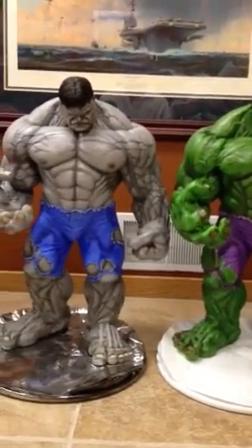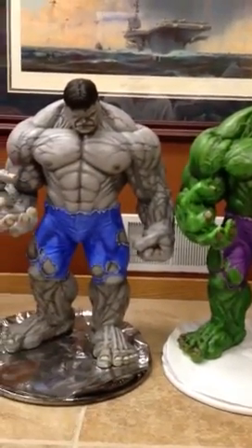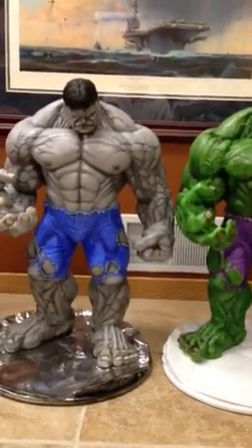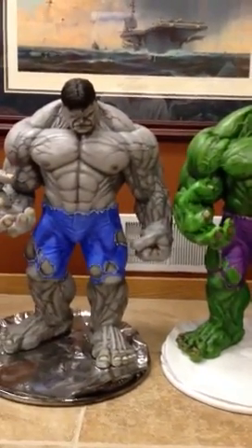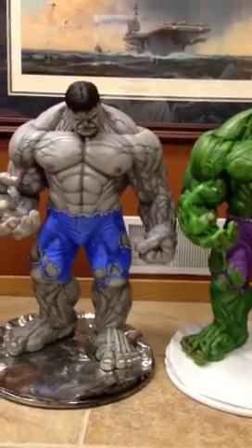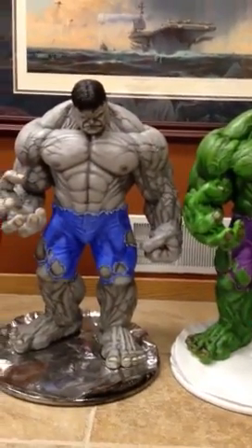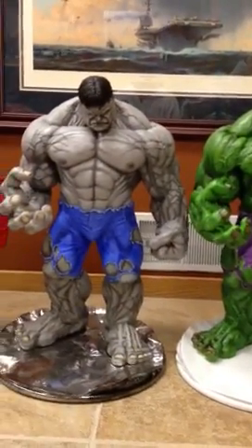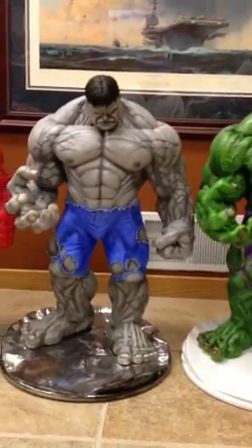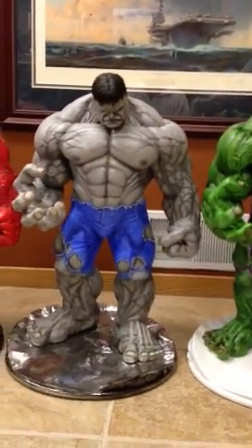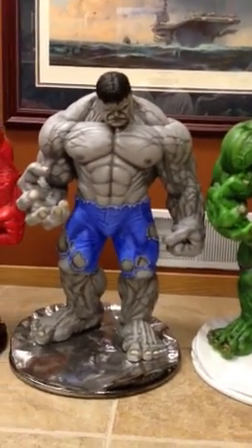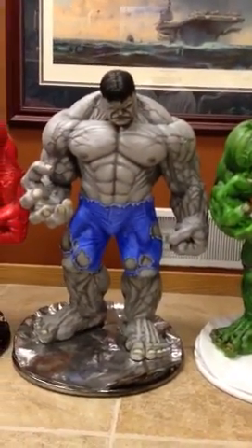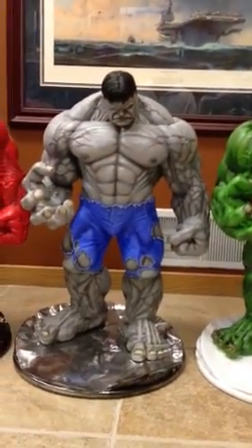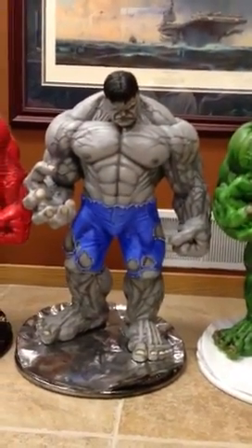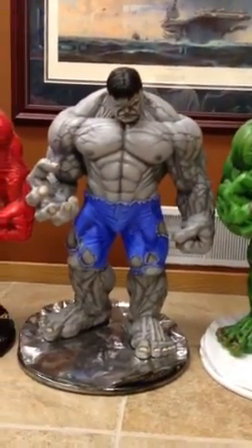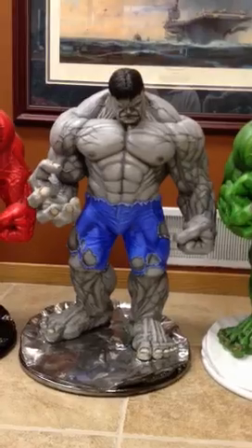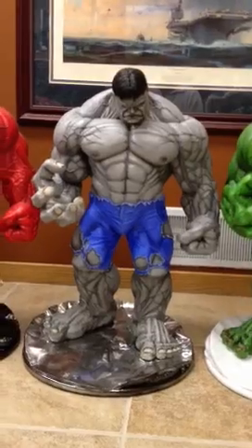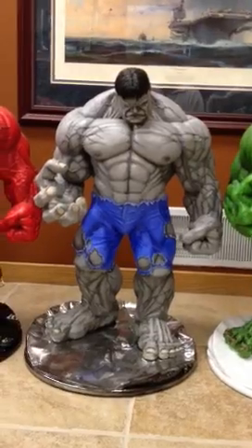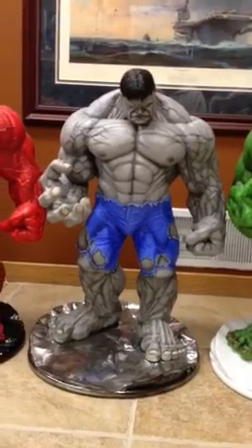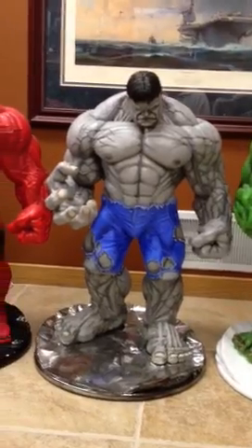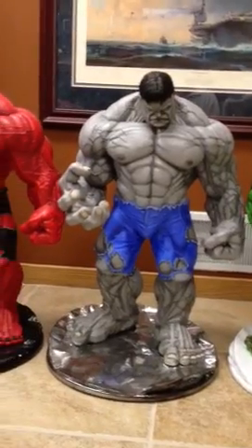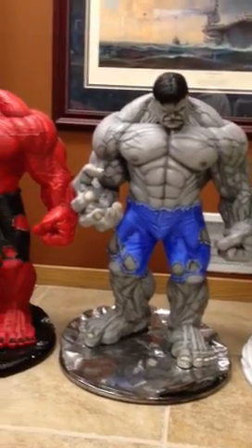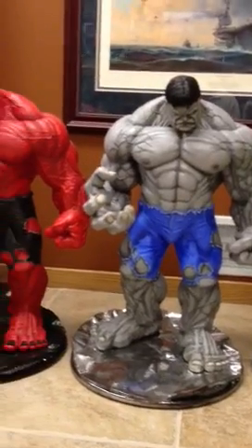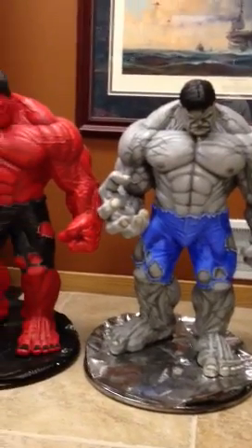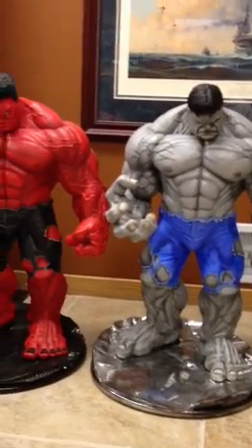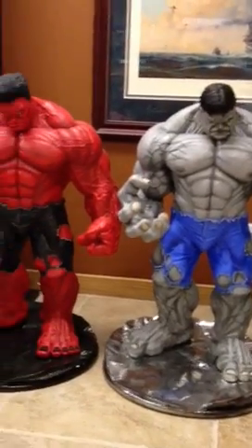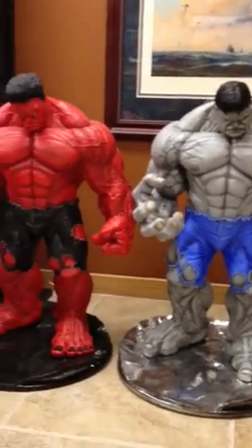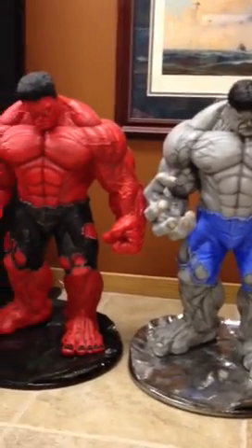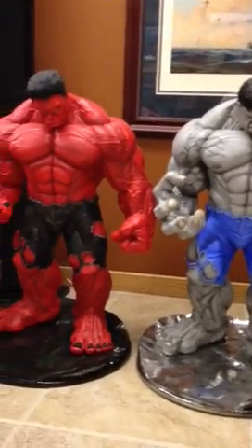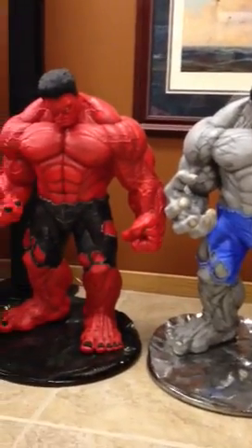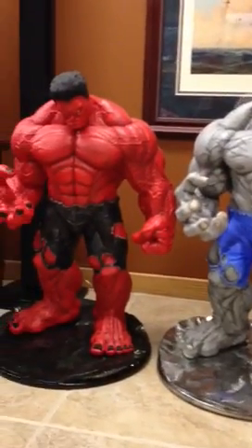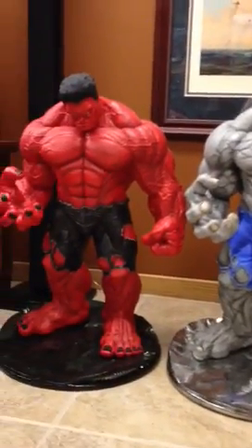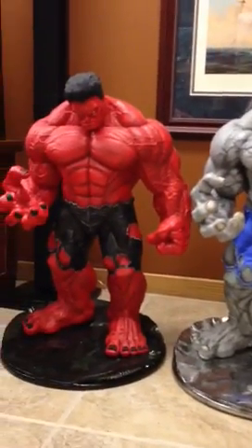We've got a green hulk, a gray hulk, a red hulk.